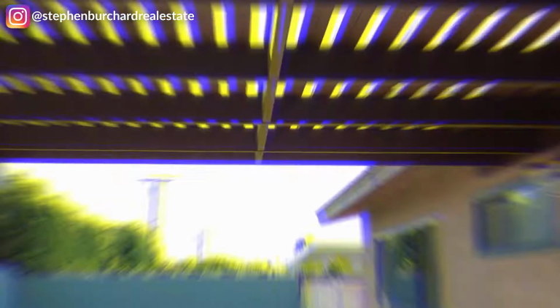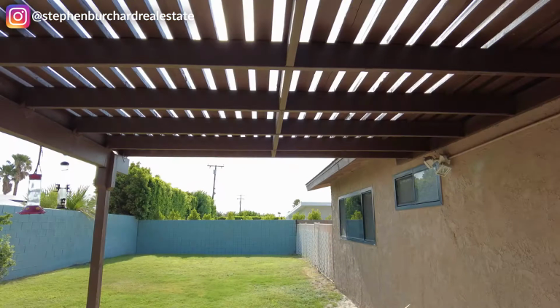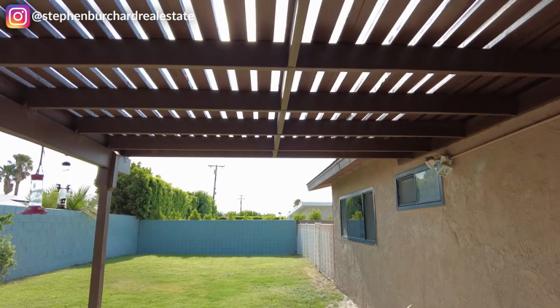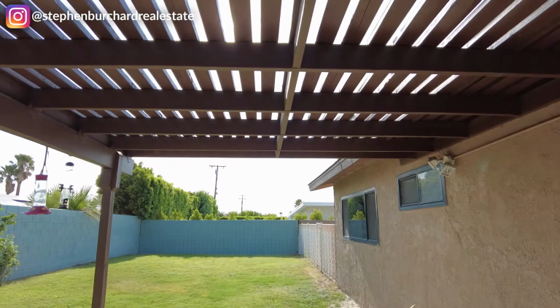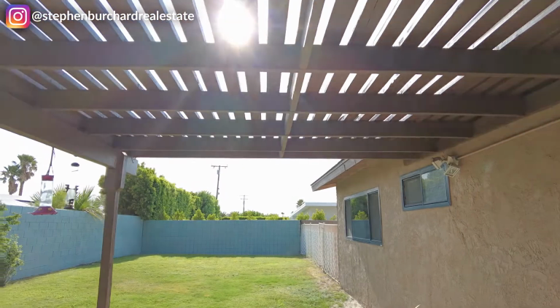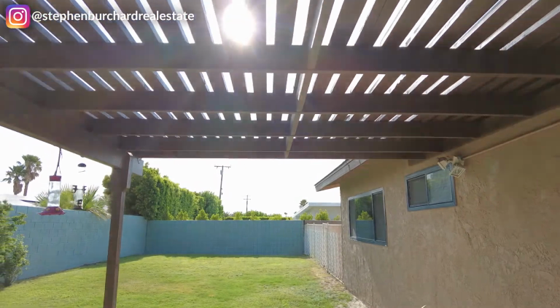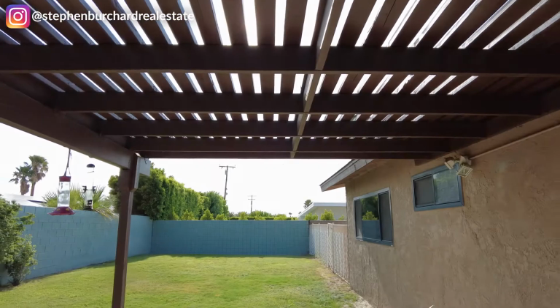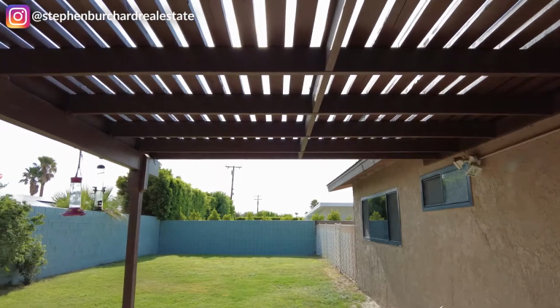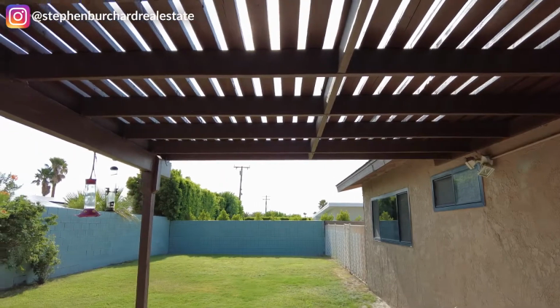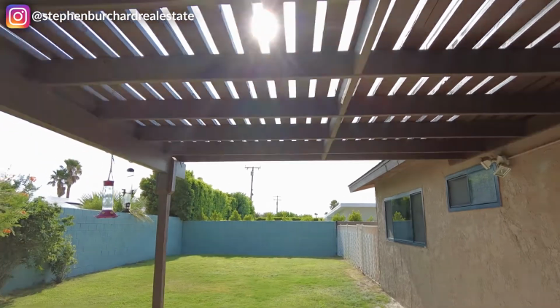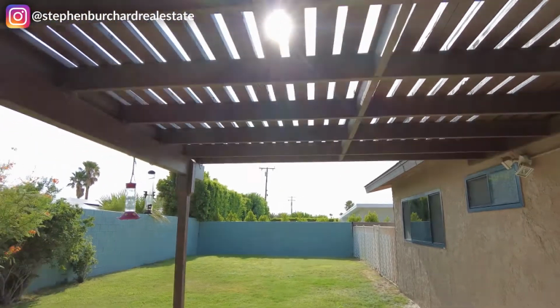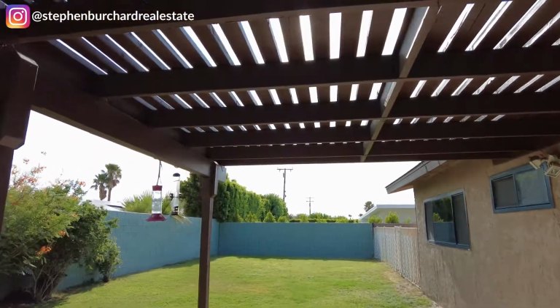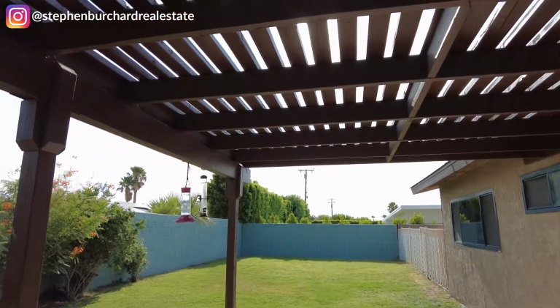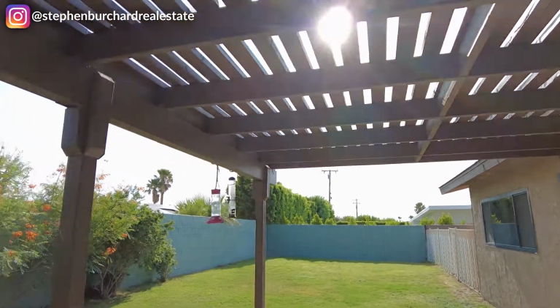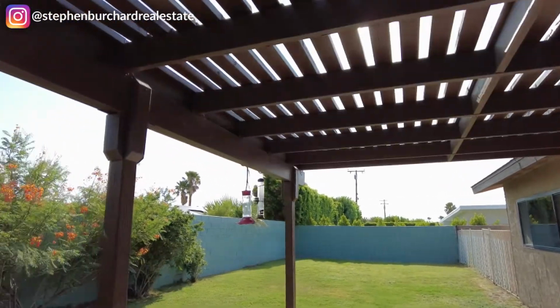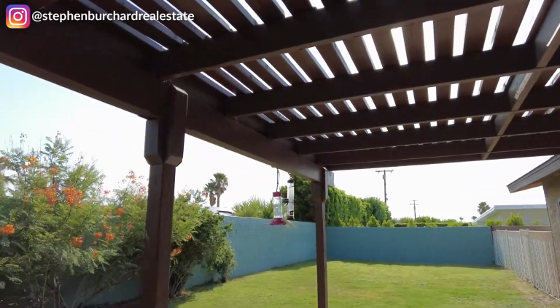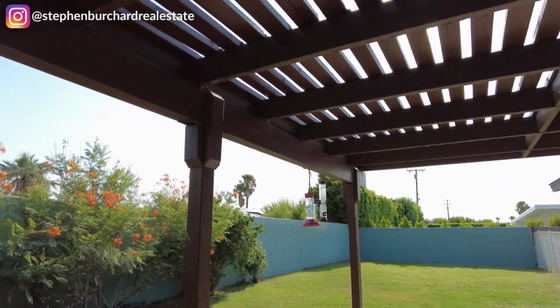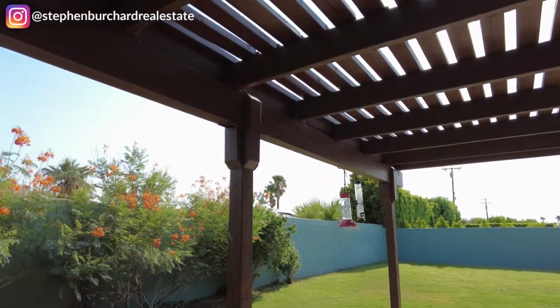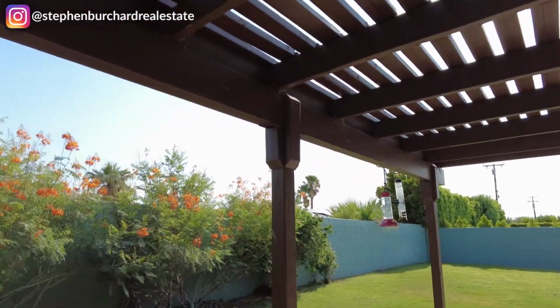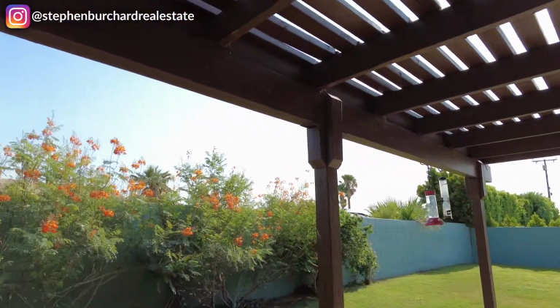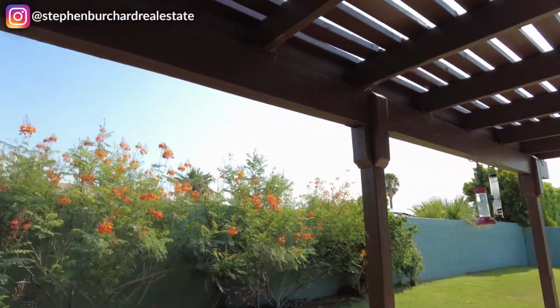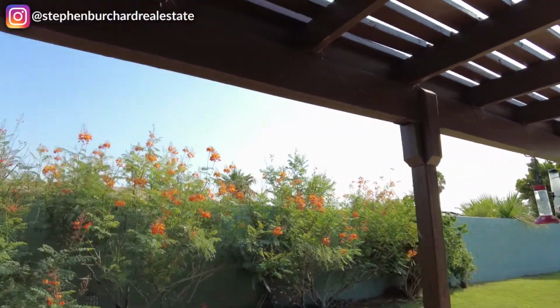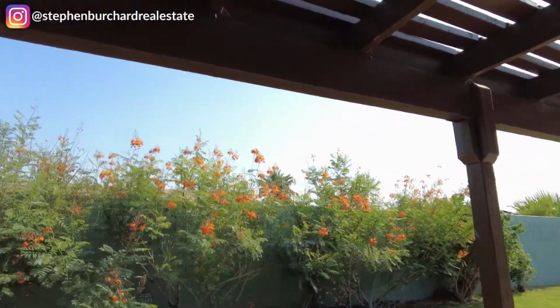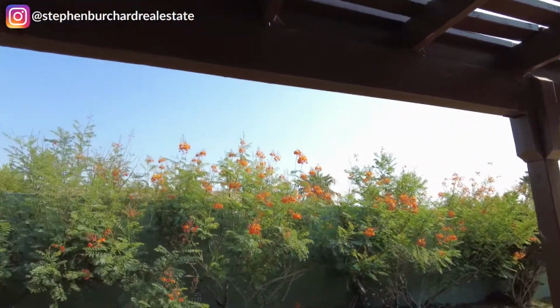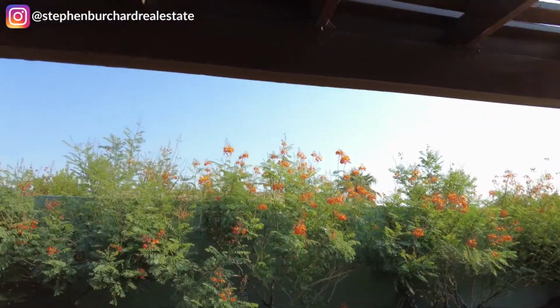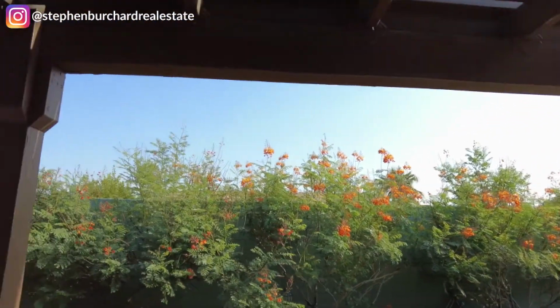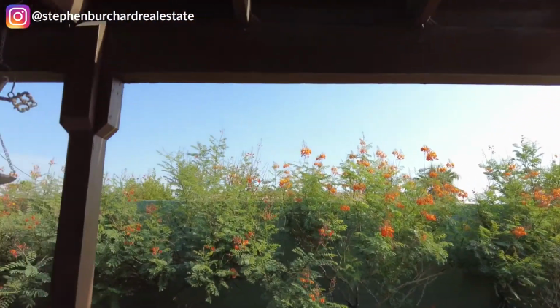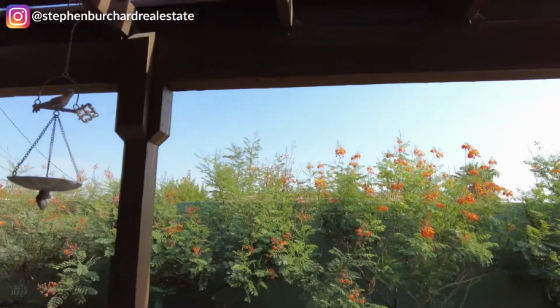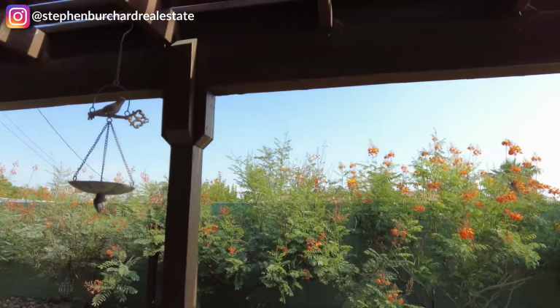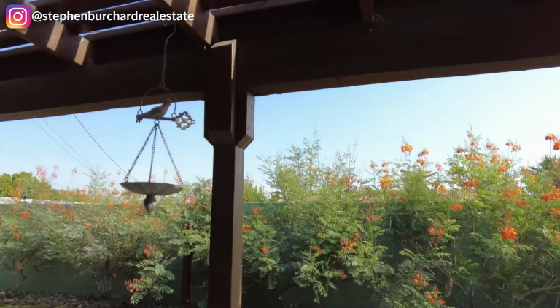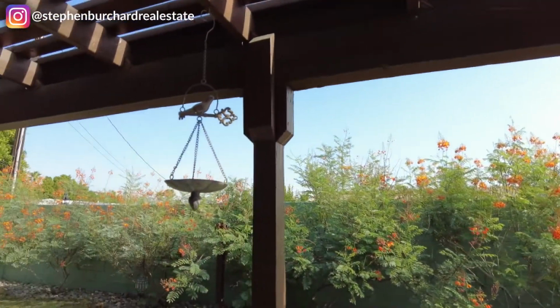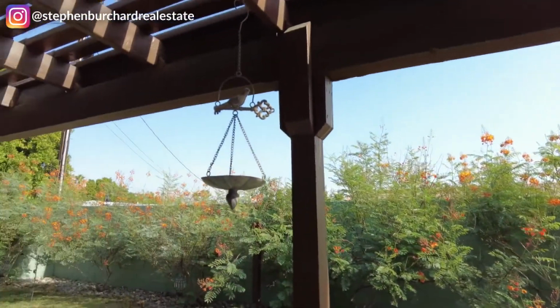Check out this huge backyard with eastern-facing views. Huge covered patio.